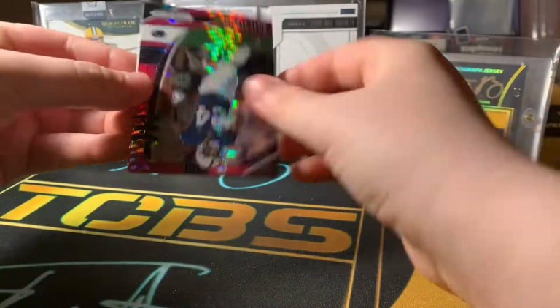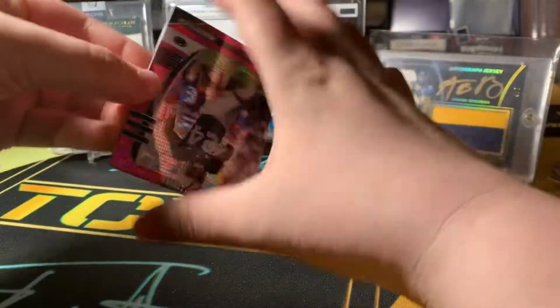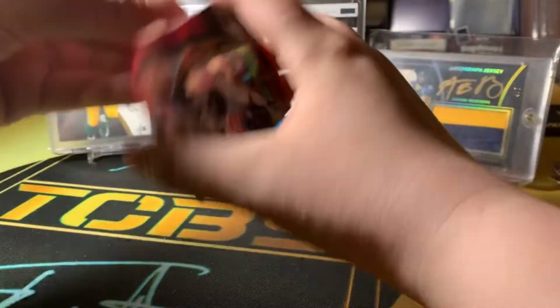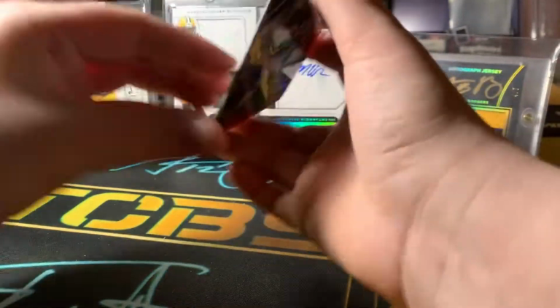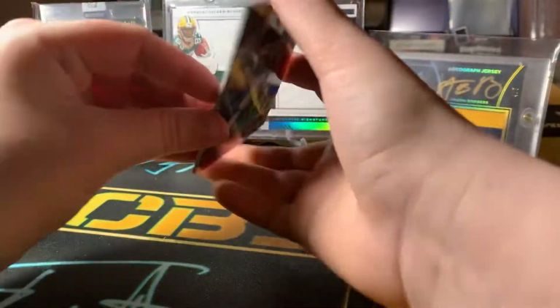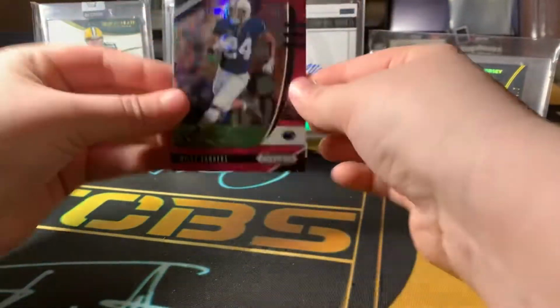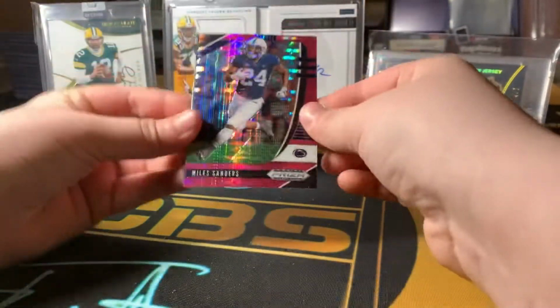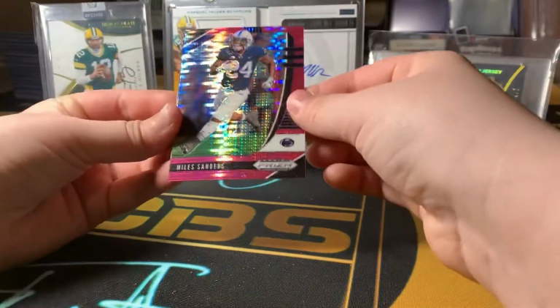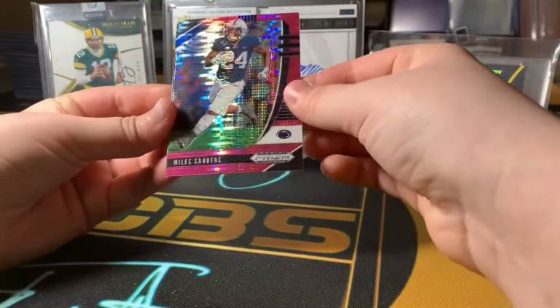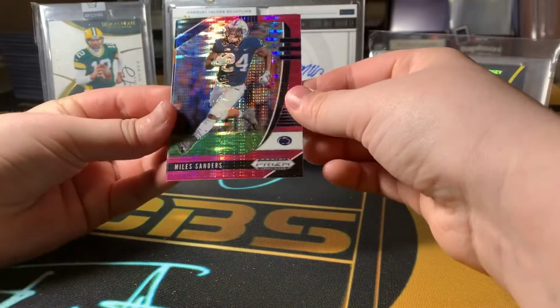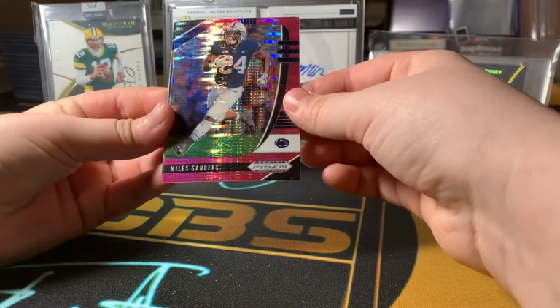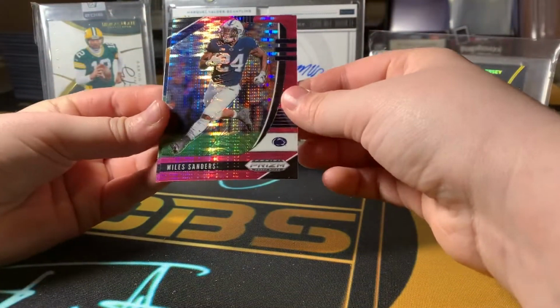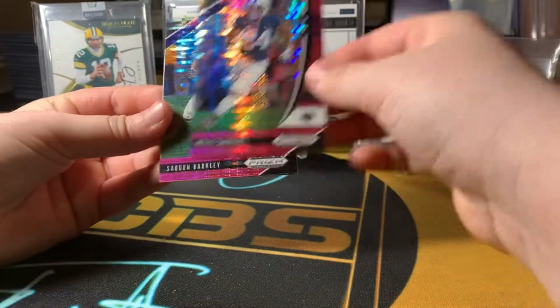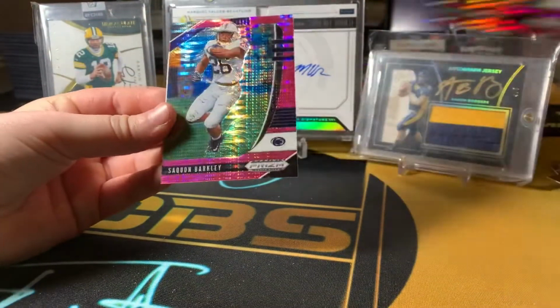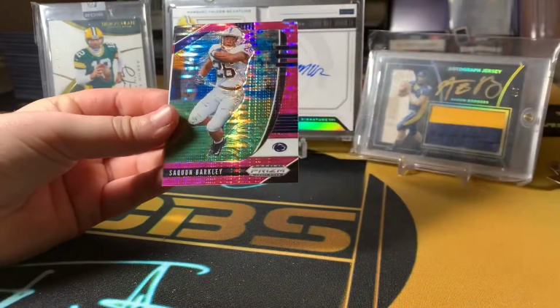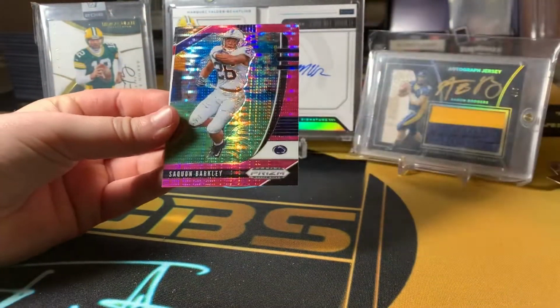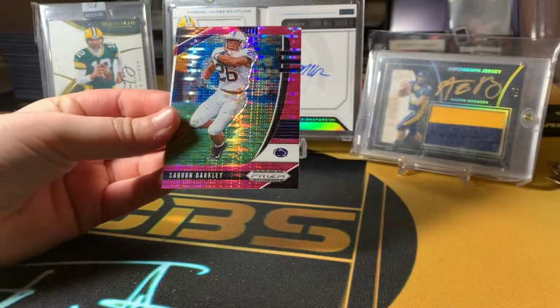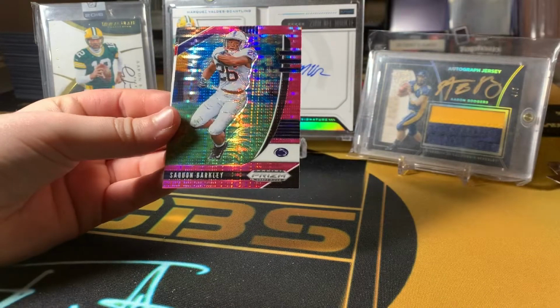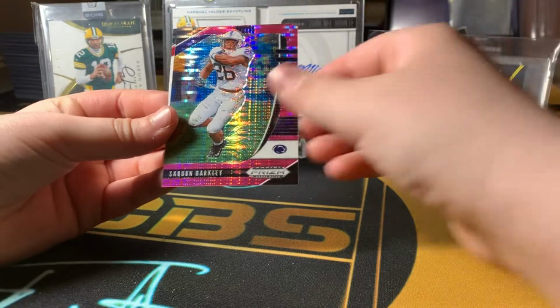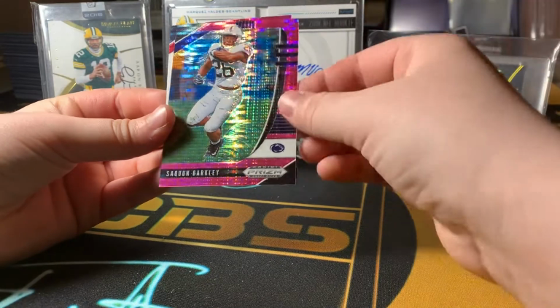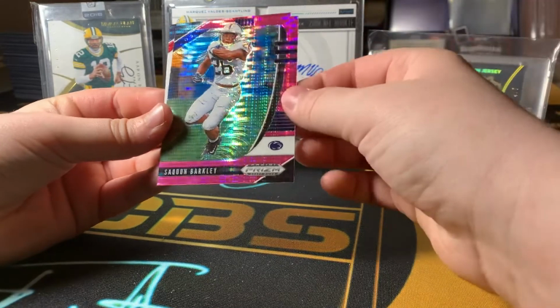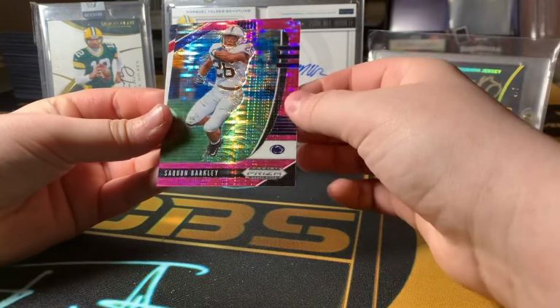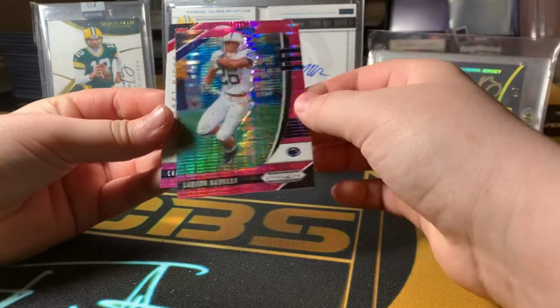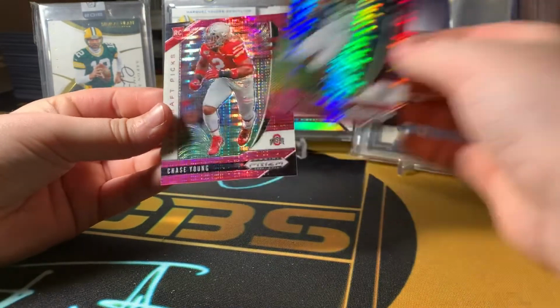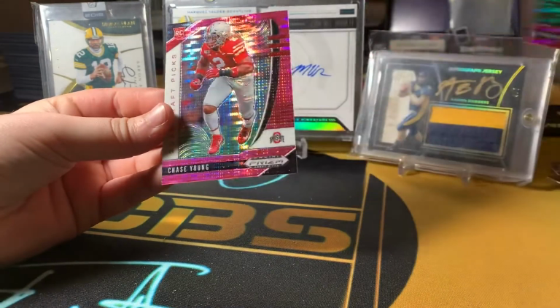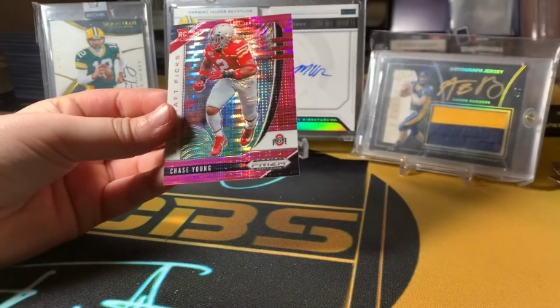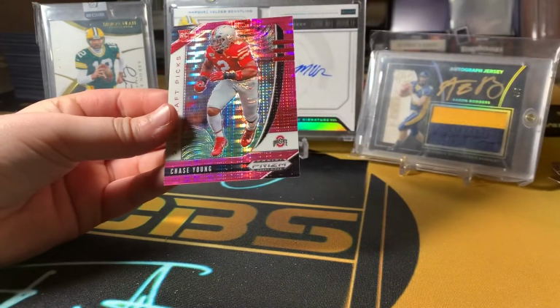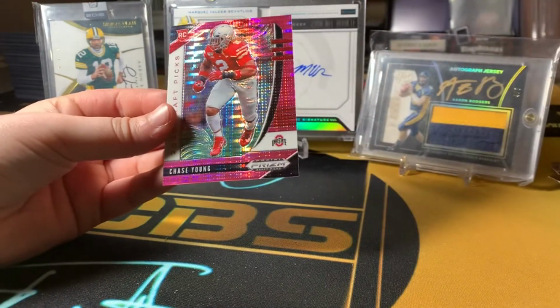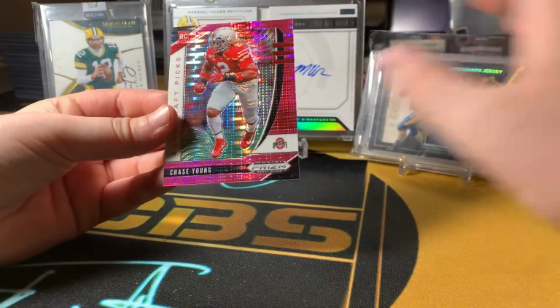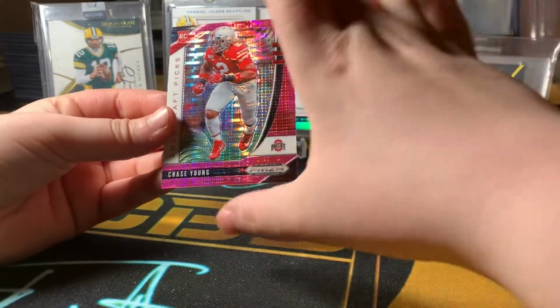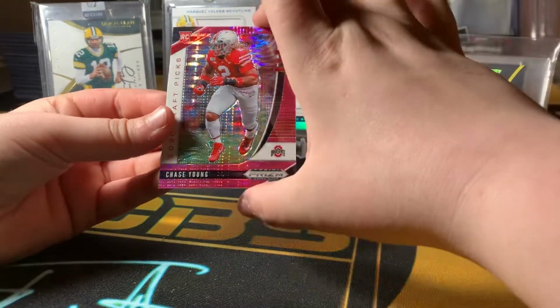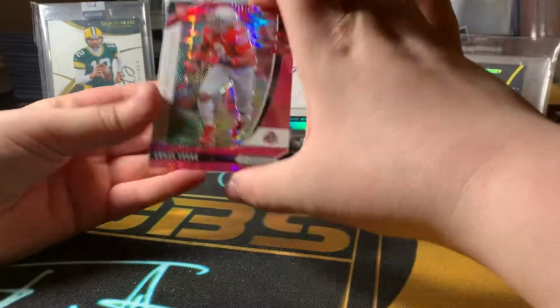This is a disco pack. Miles Sanders, Saquon Barkley, and a Chase Young. That is not bad.